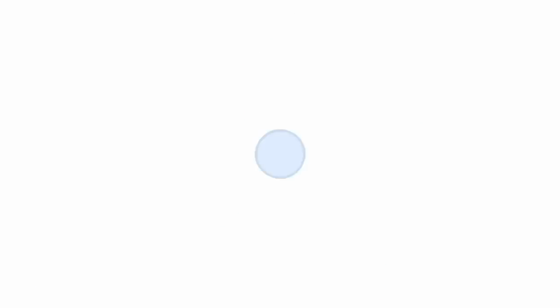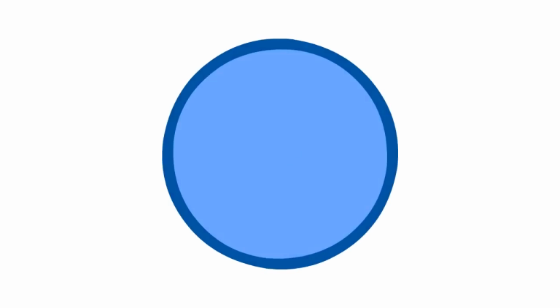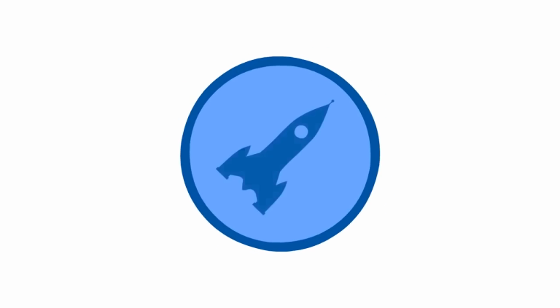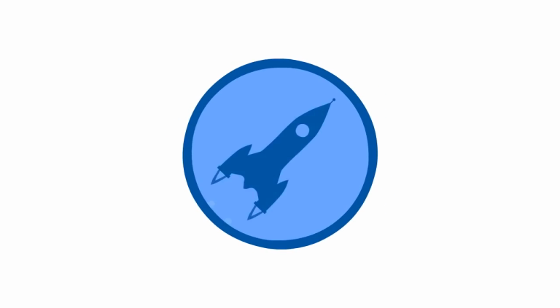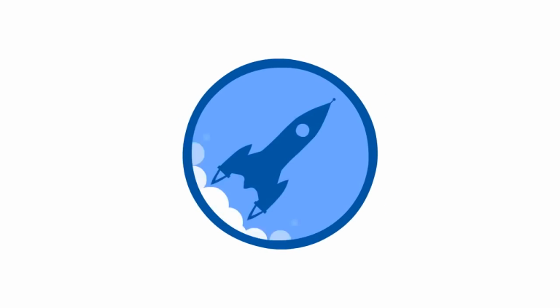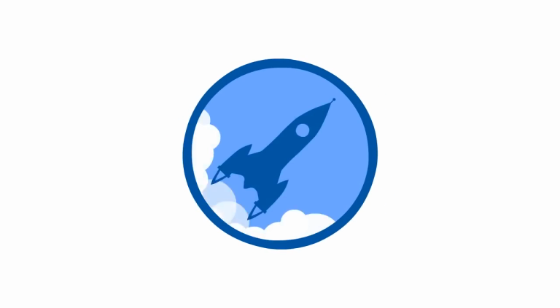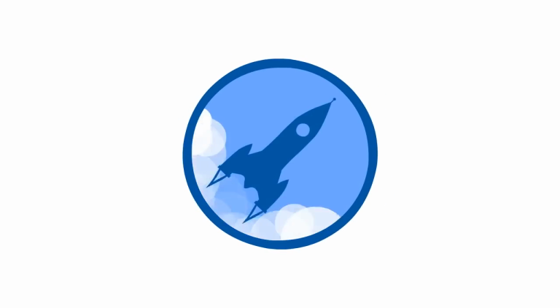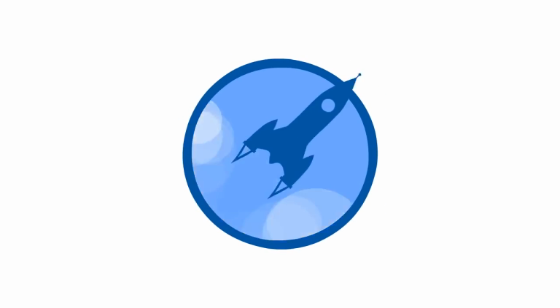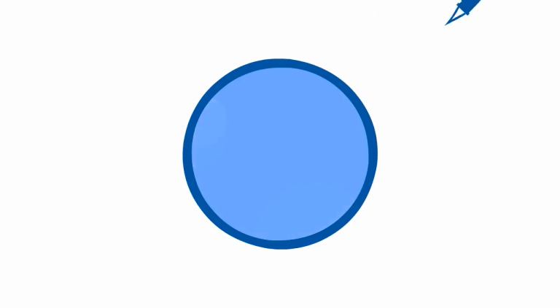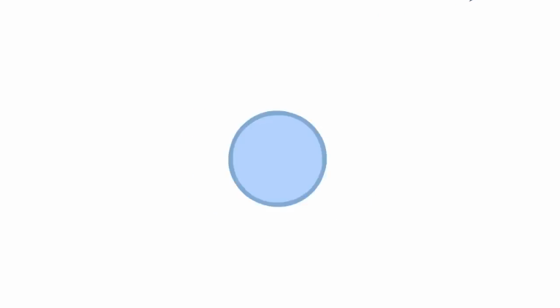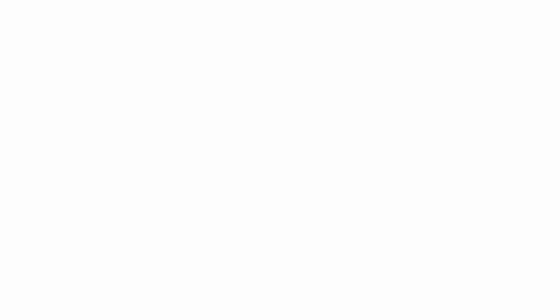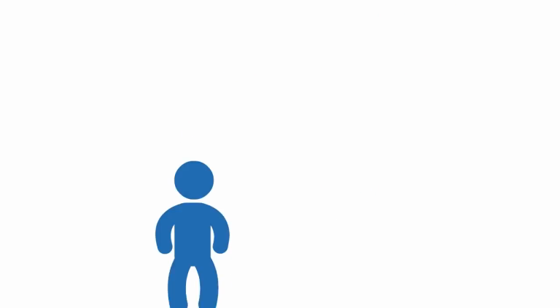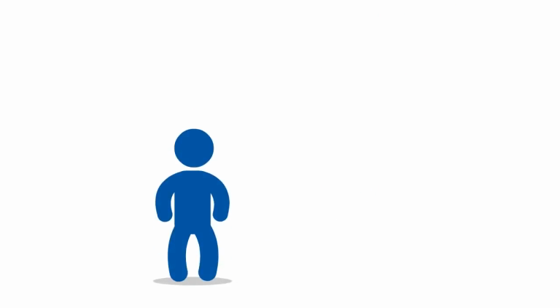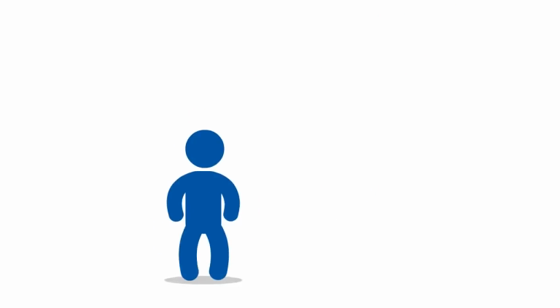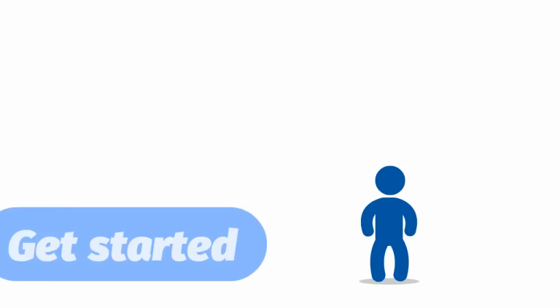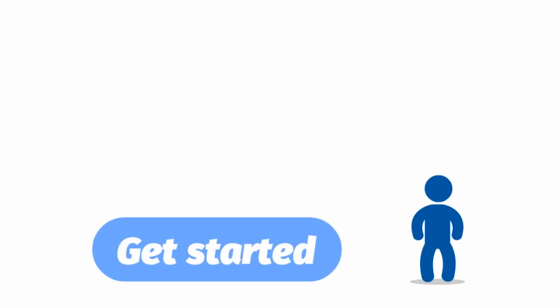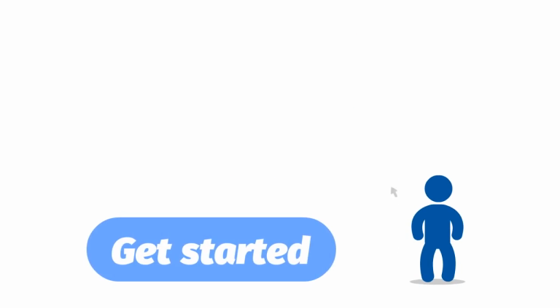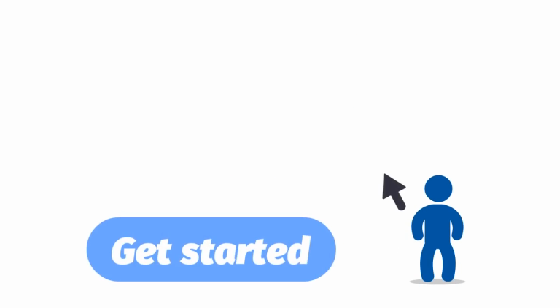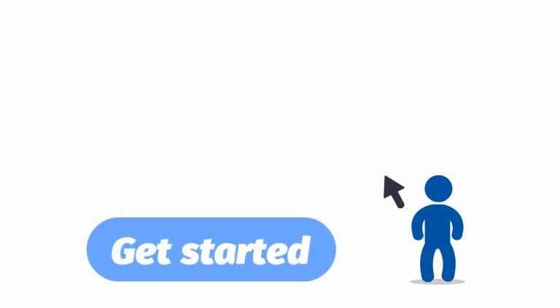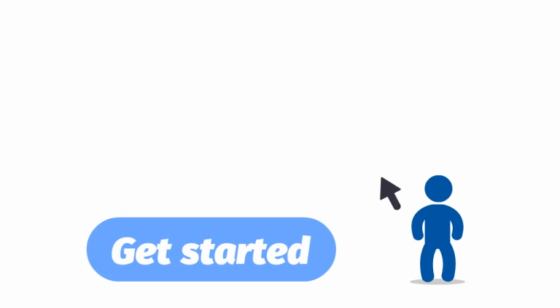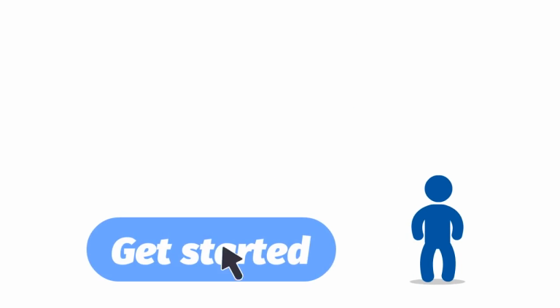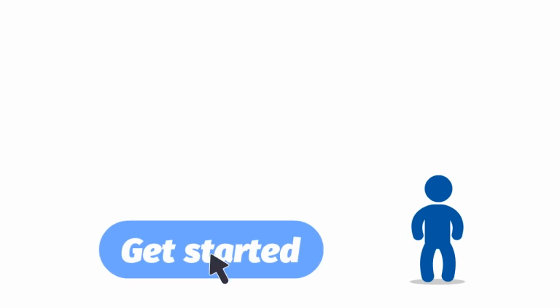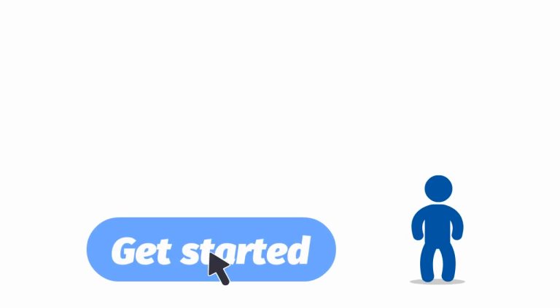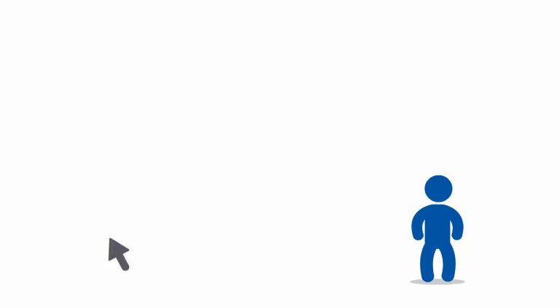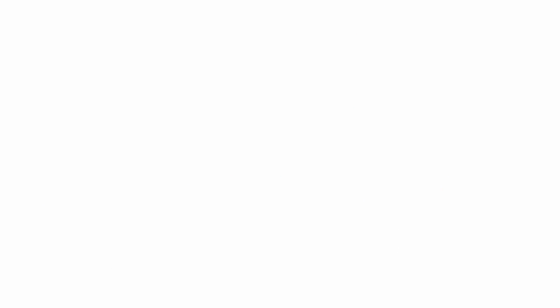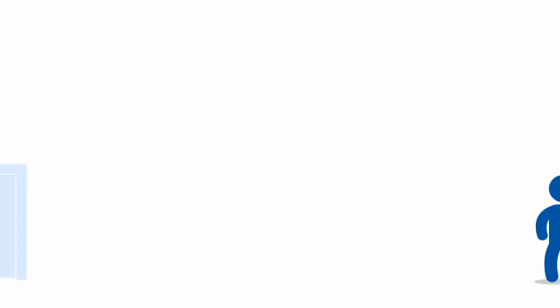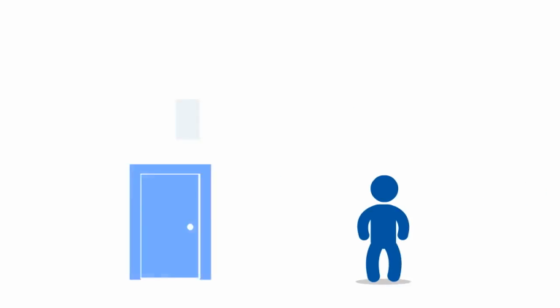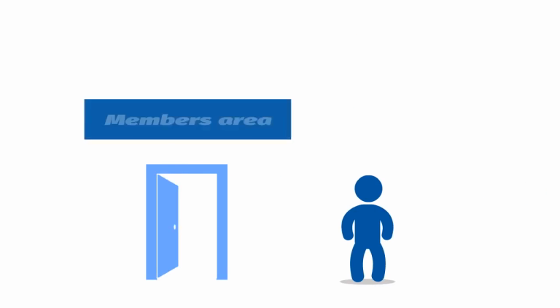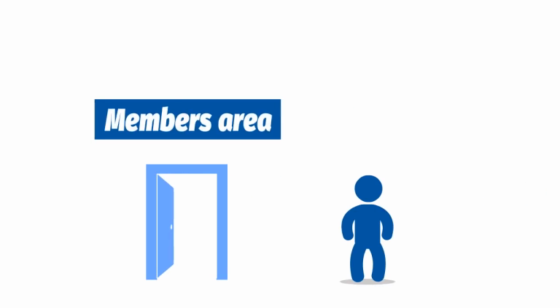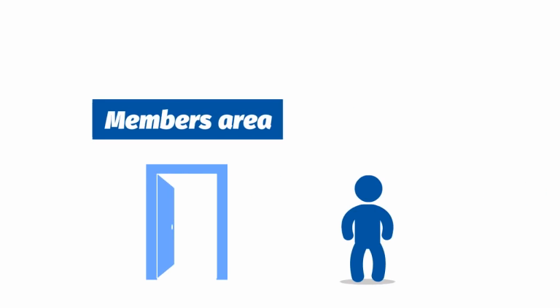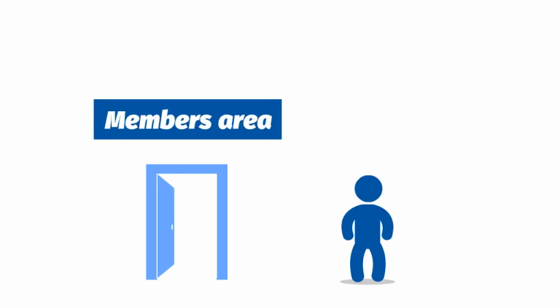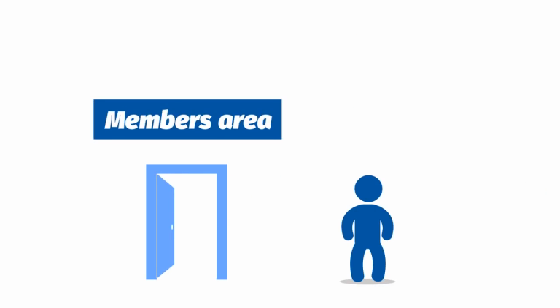You can get started right now. Go ahead and click on the button below, and I will see you on the other side.